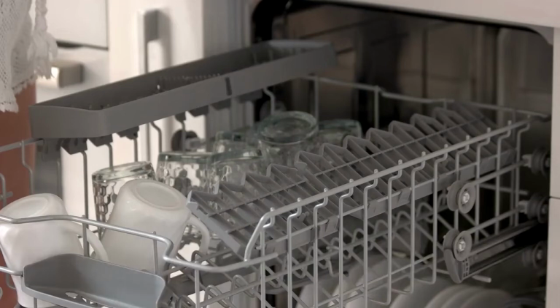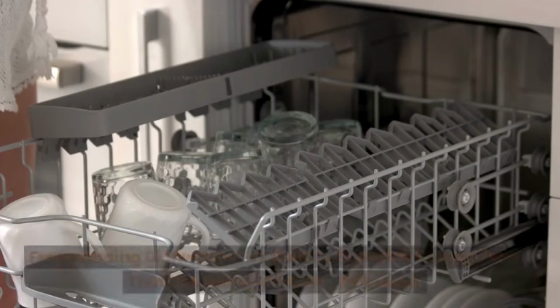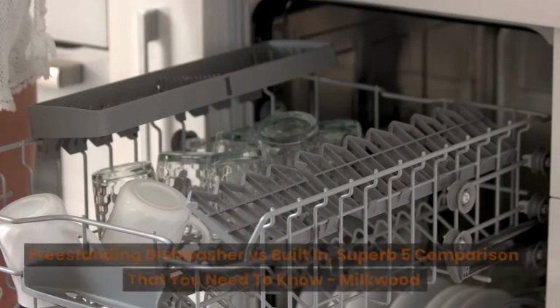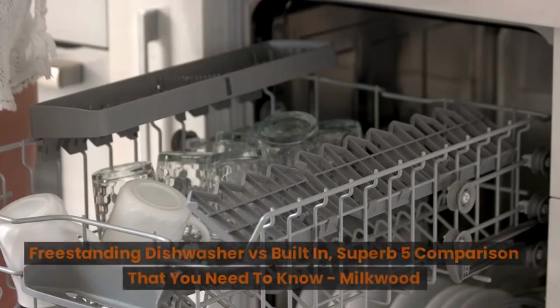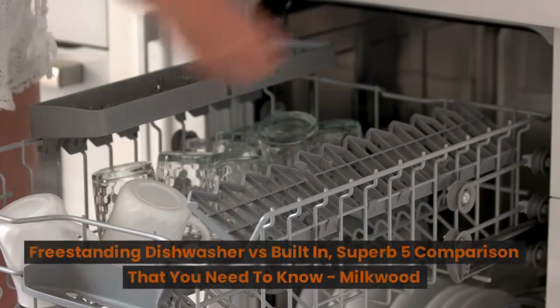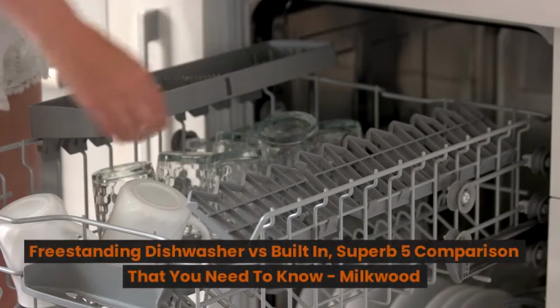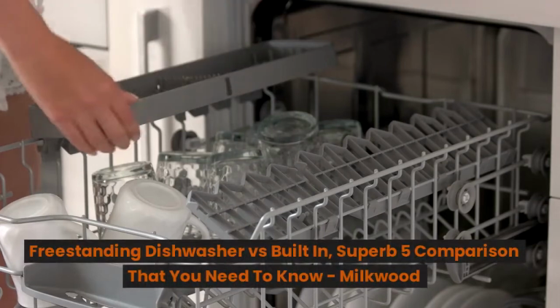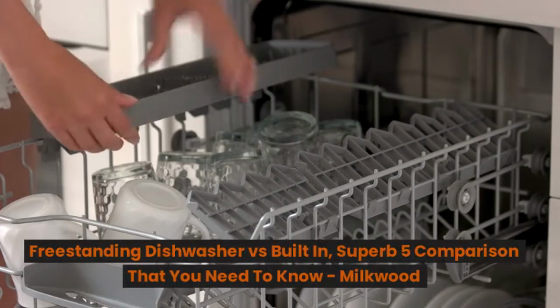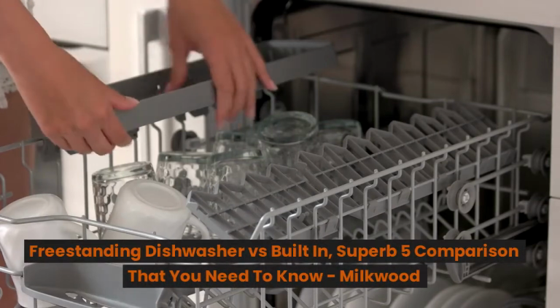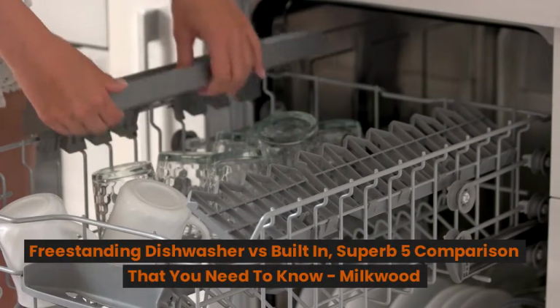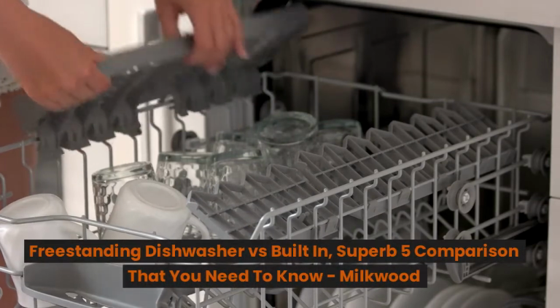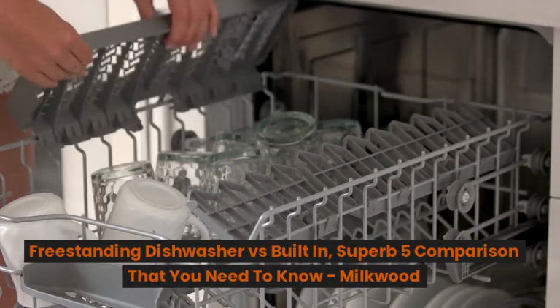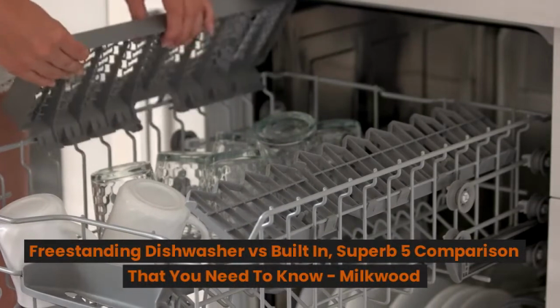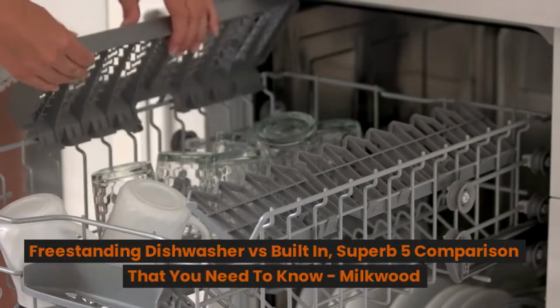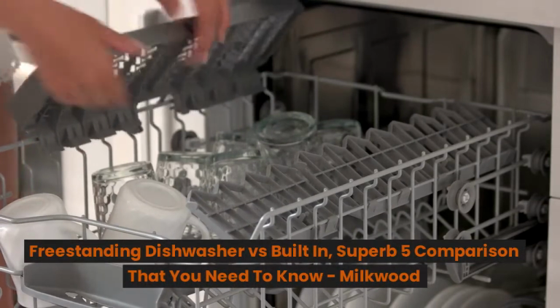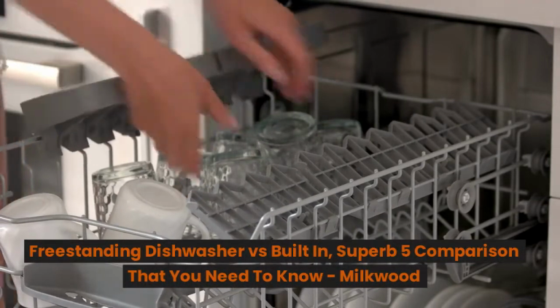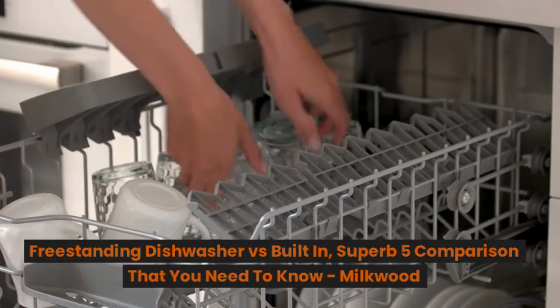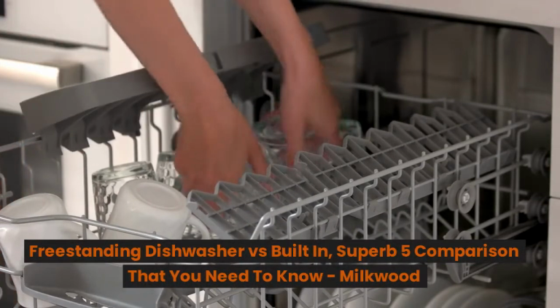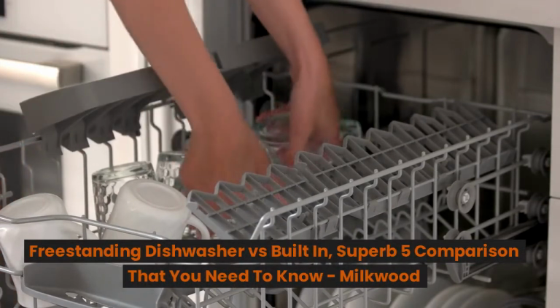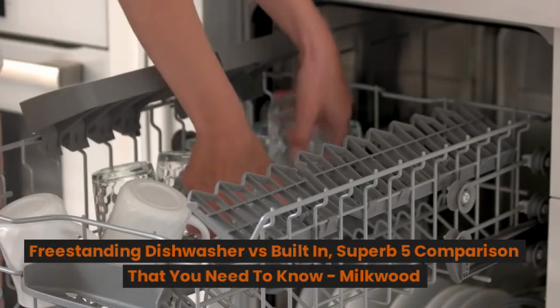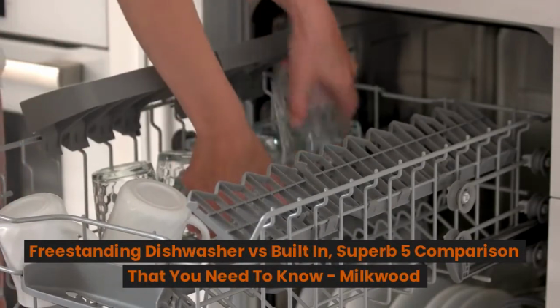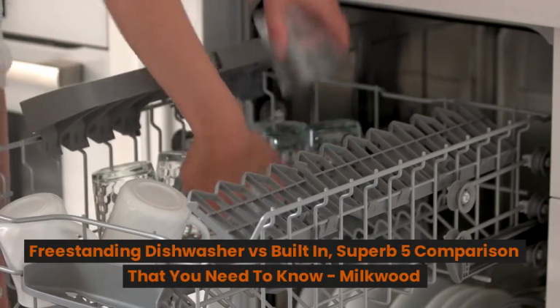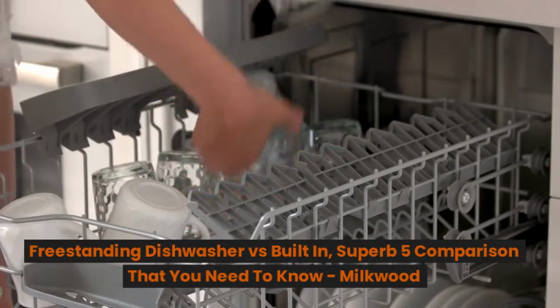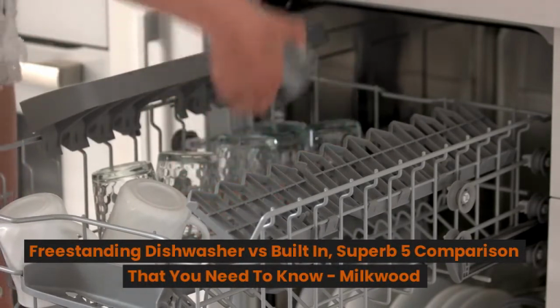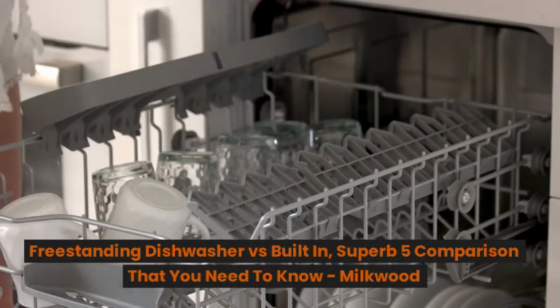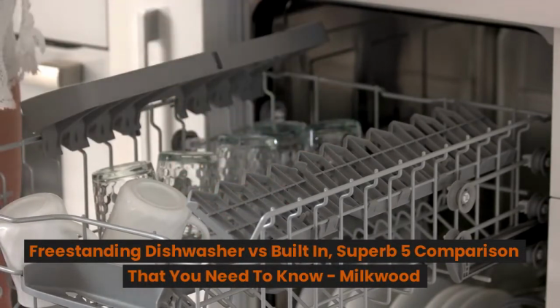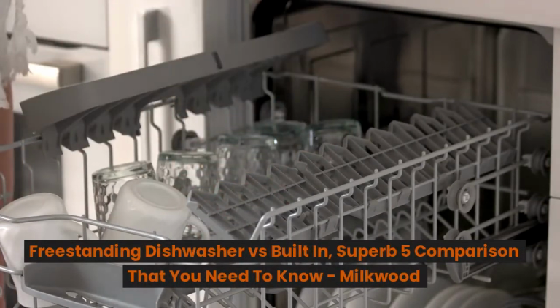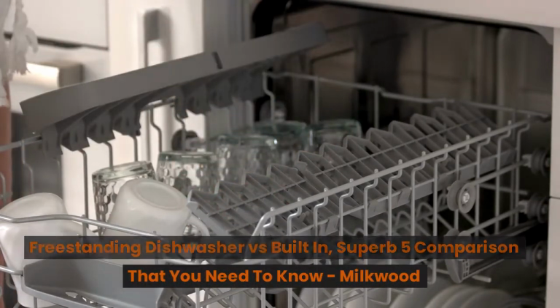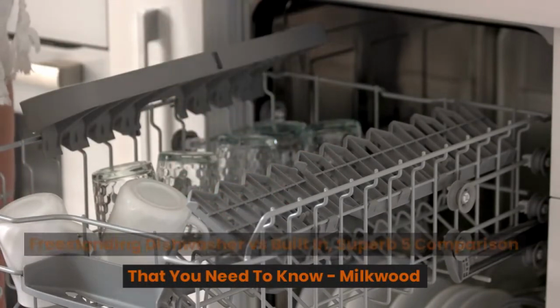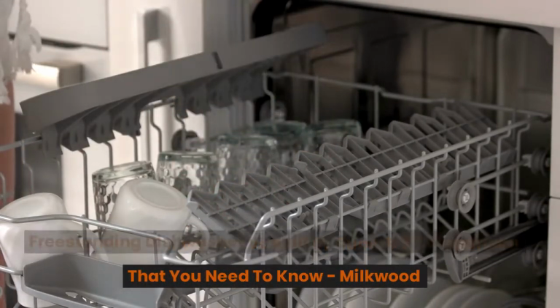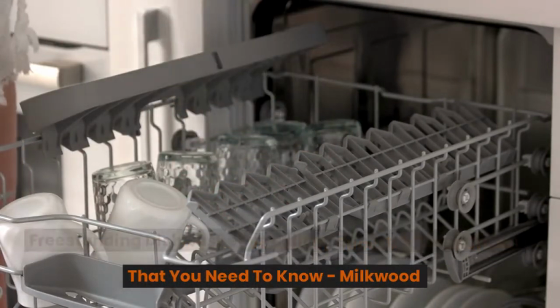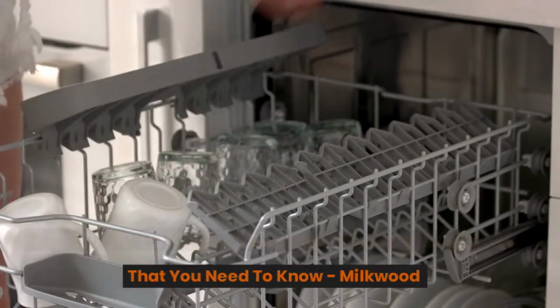Freestanding dishwasher versus built-in: five comparisons that you need to know.